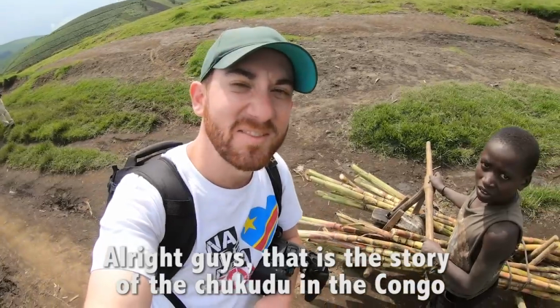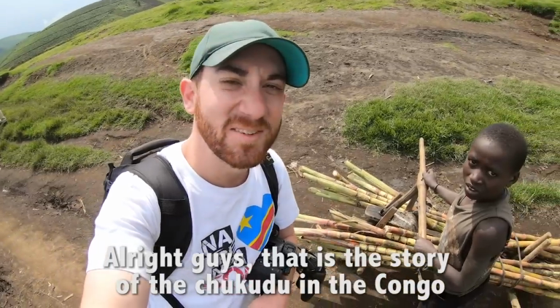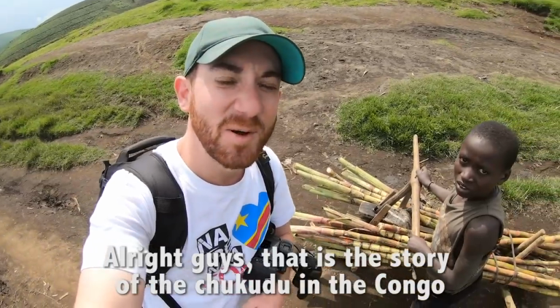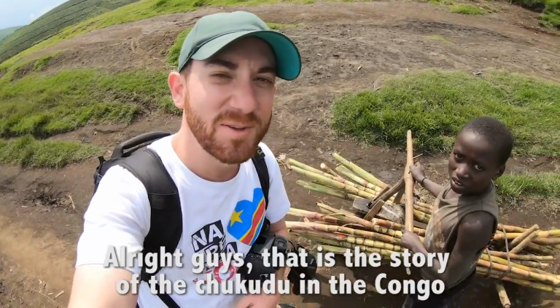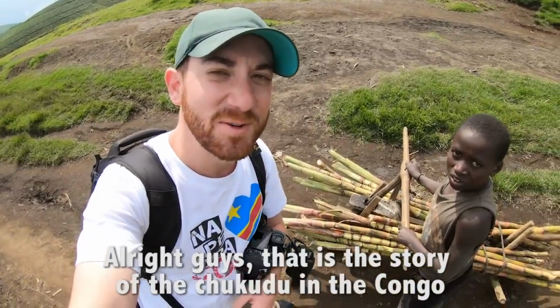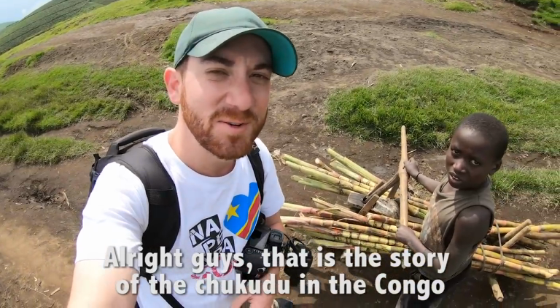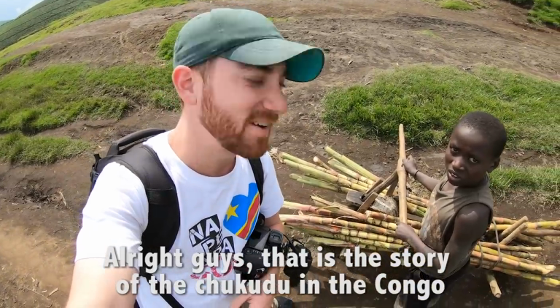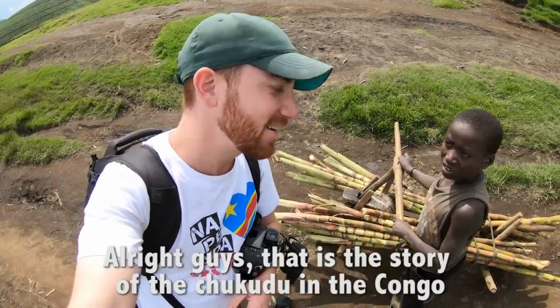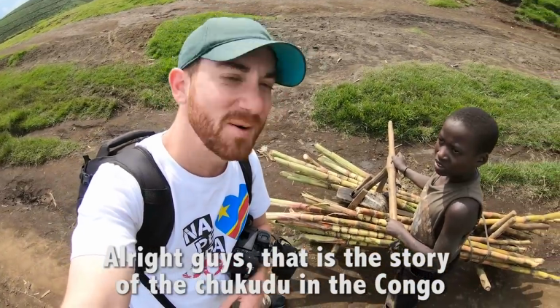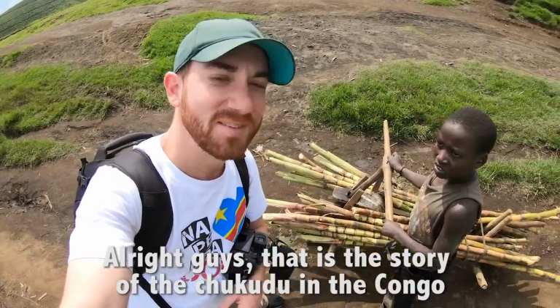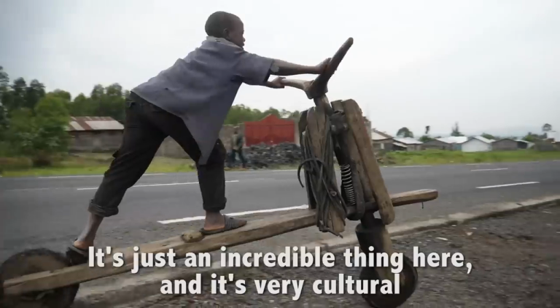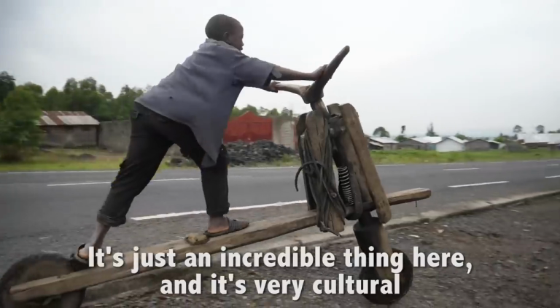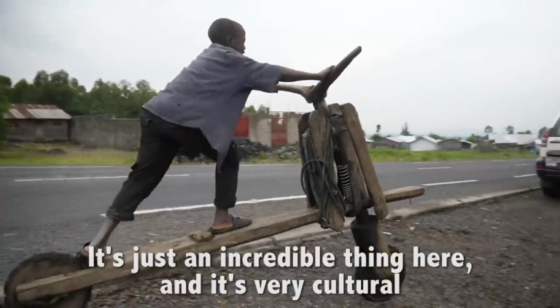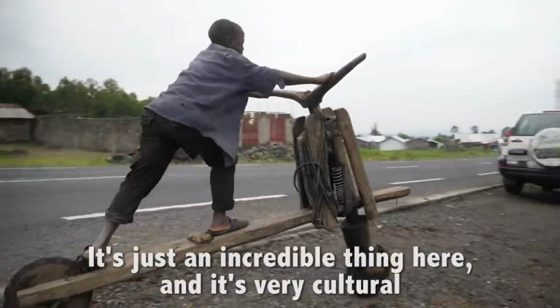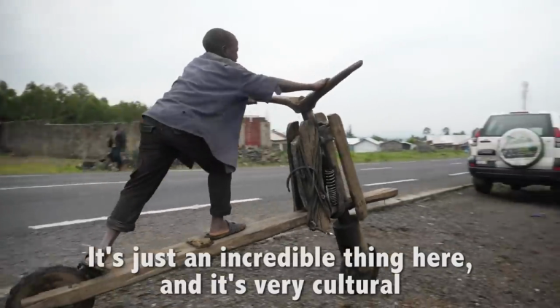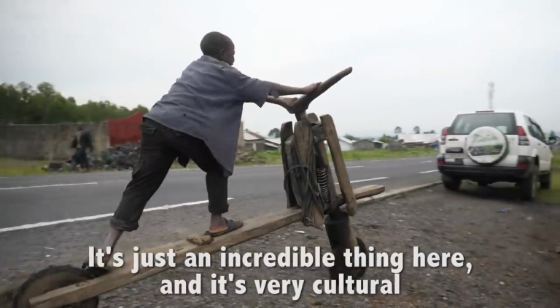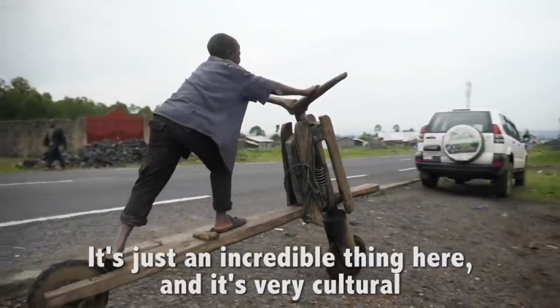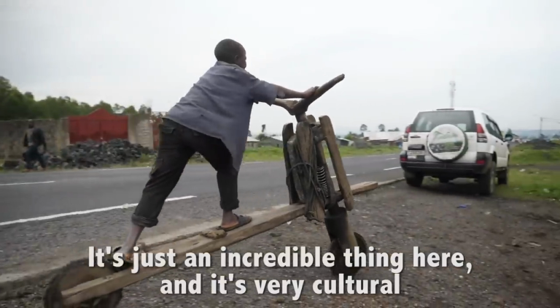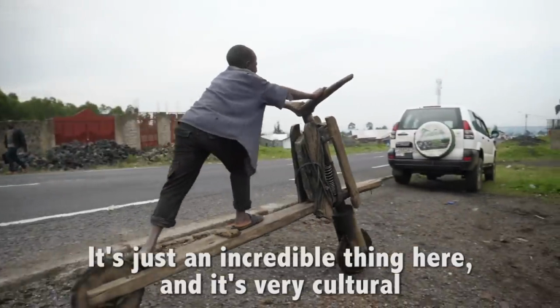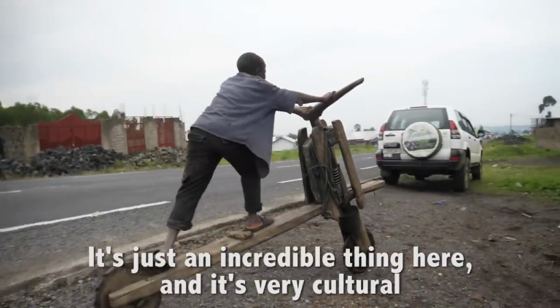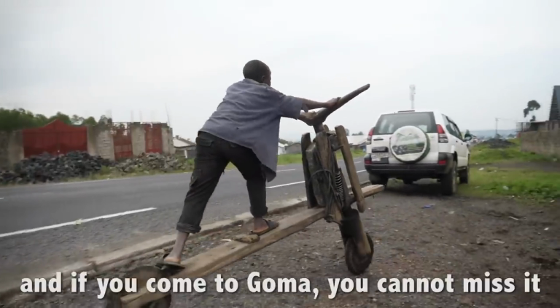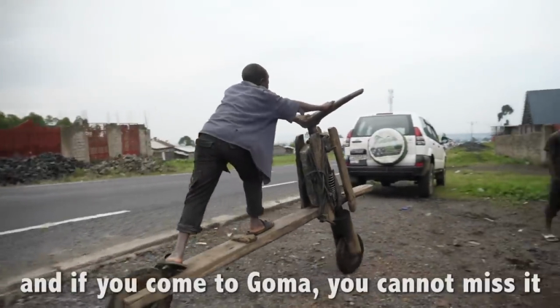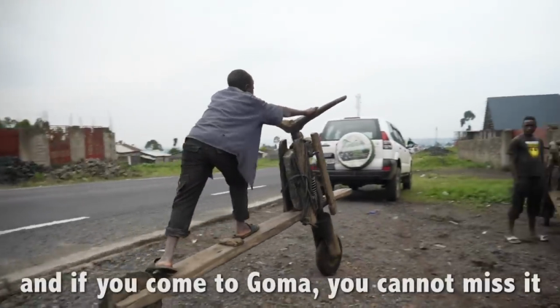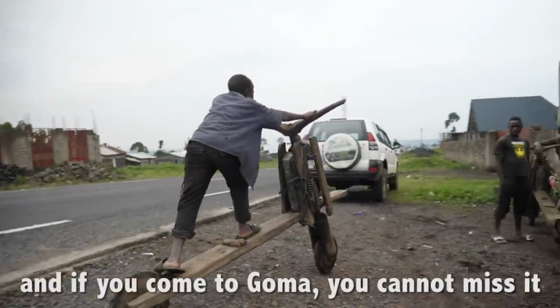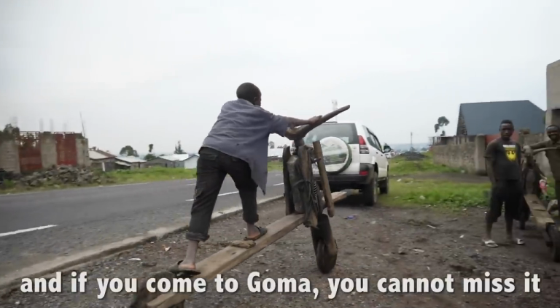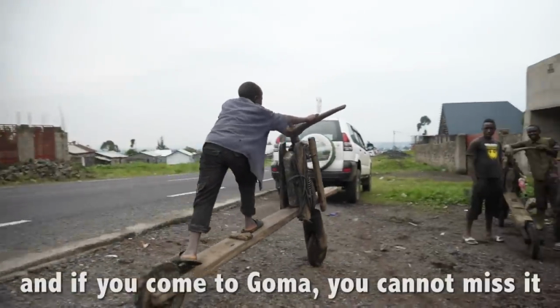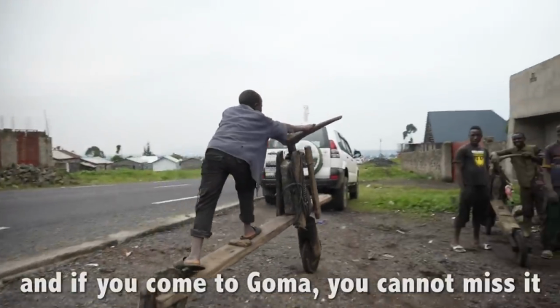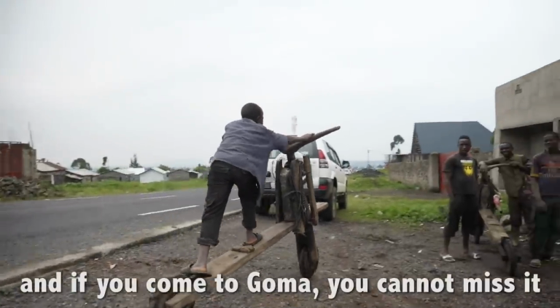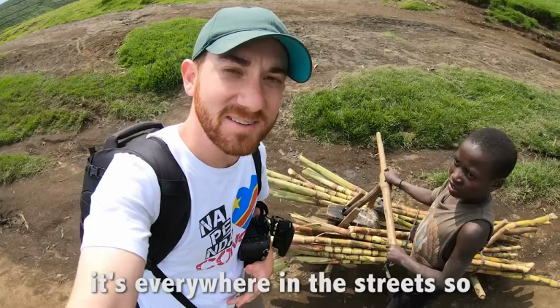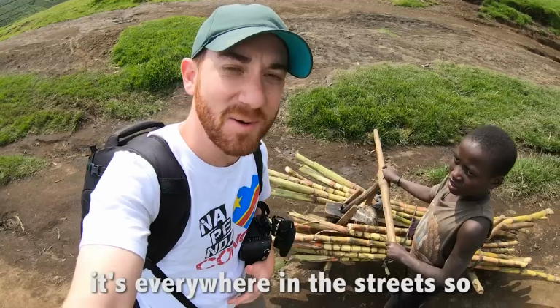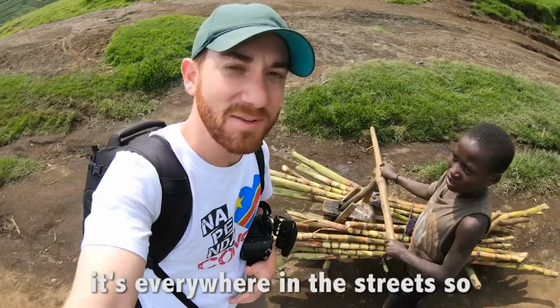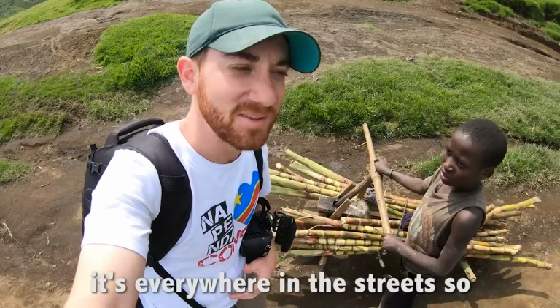That is the story of the chikudu in the Congo. It's just an incredible thing here, and it's very cultural. If you come to Goma, you cannot miss it — it's everywhere on the streets.